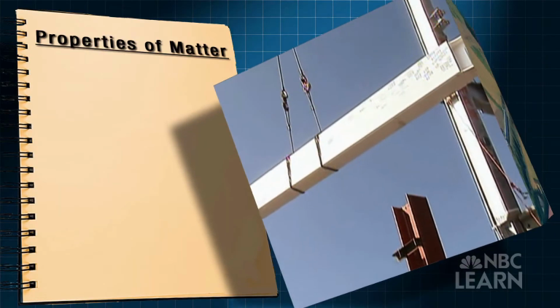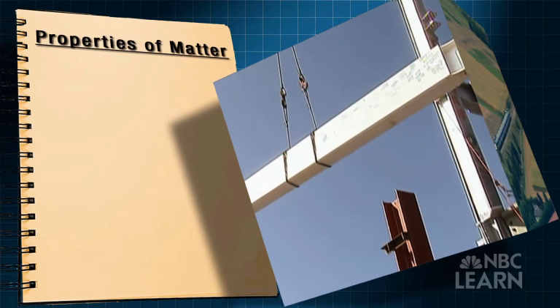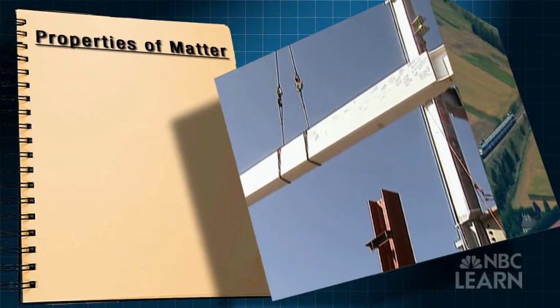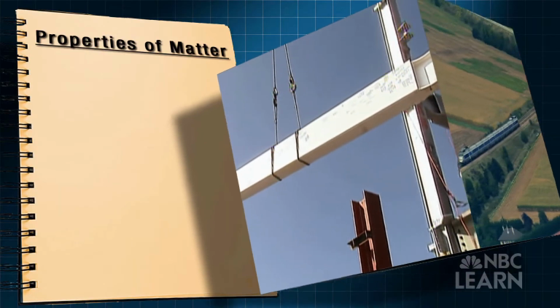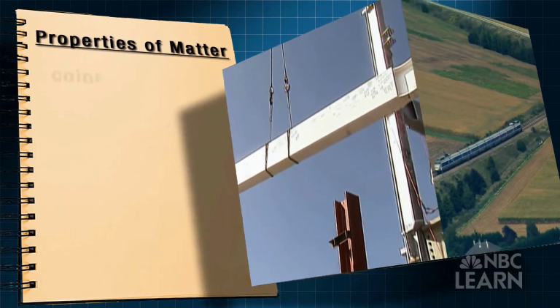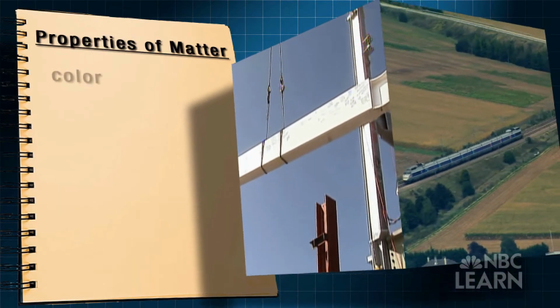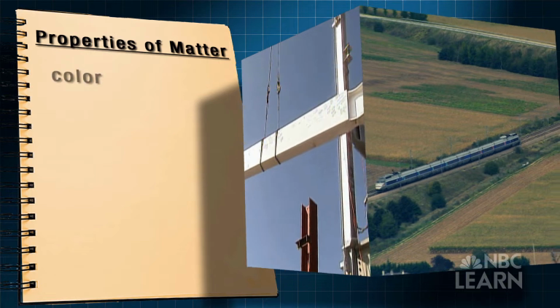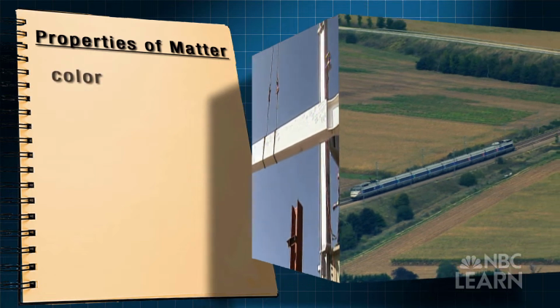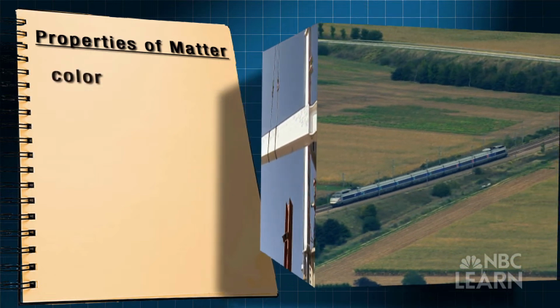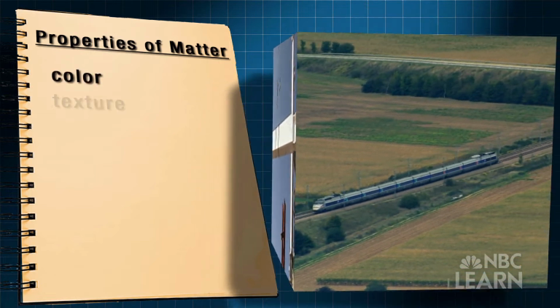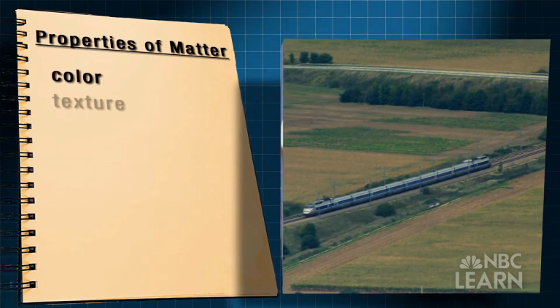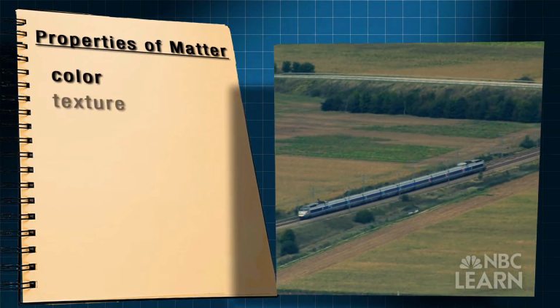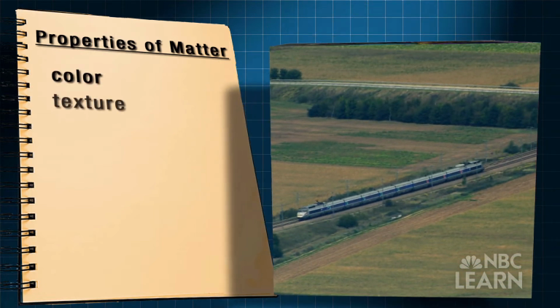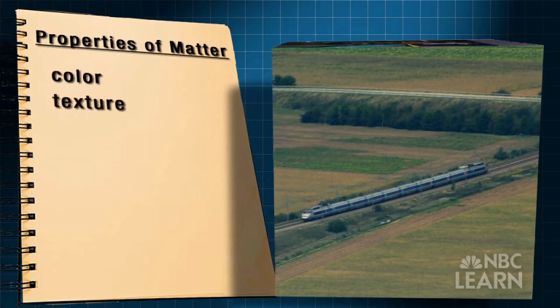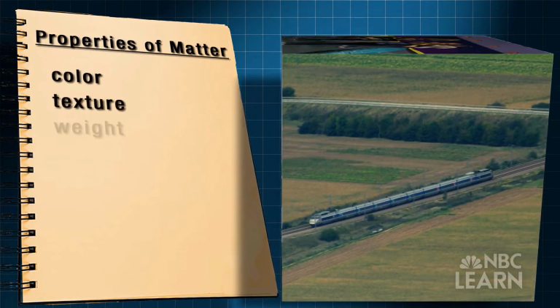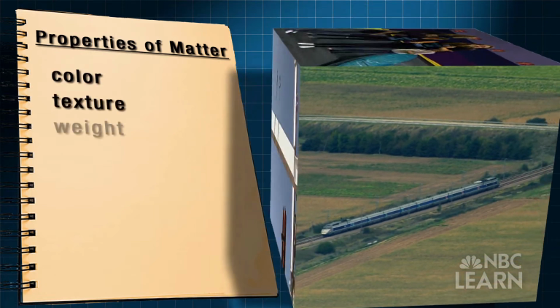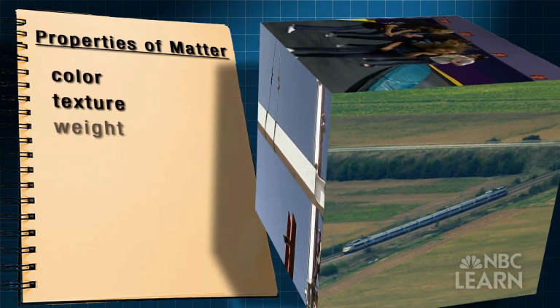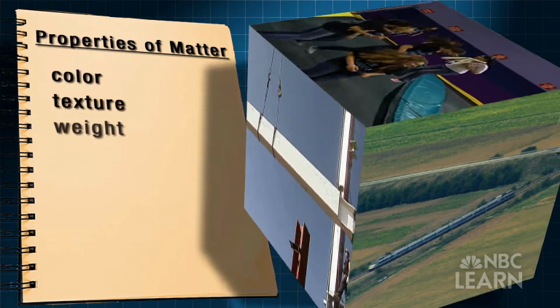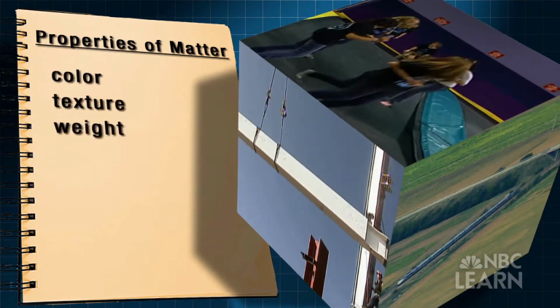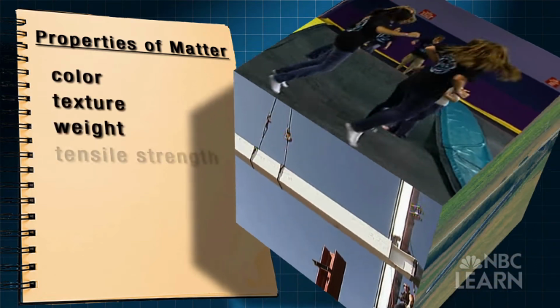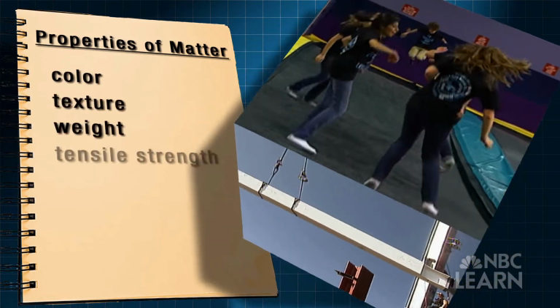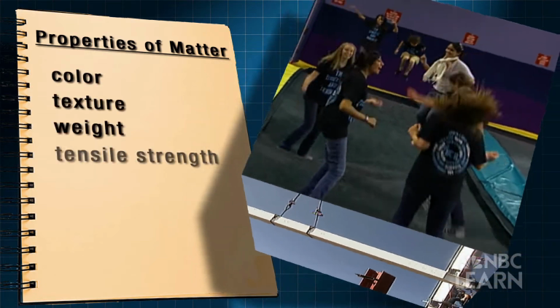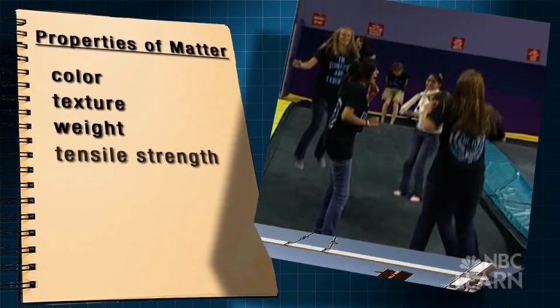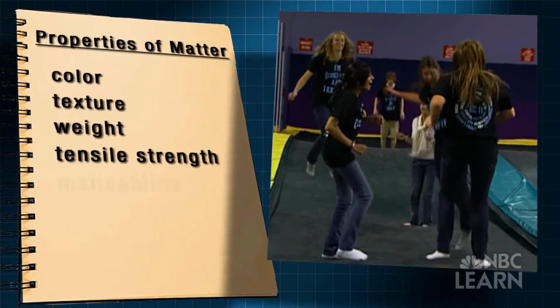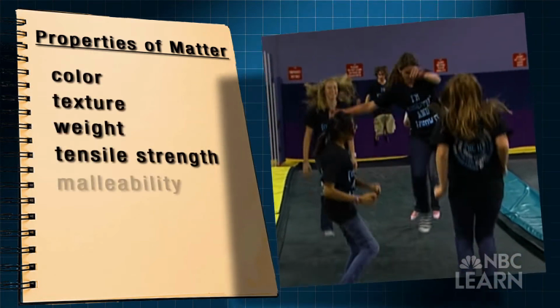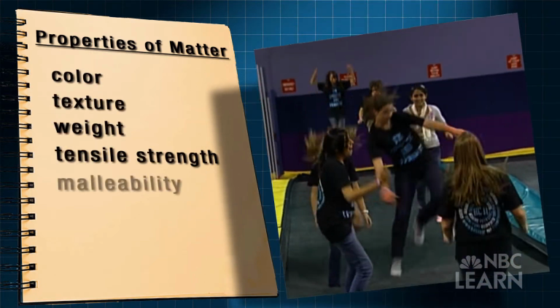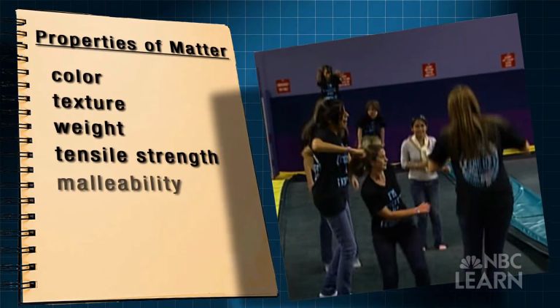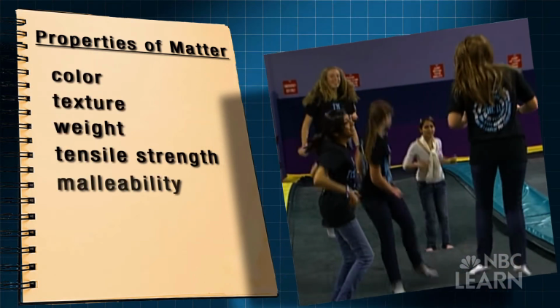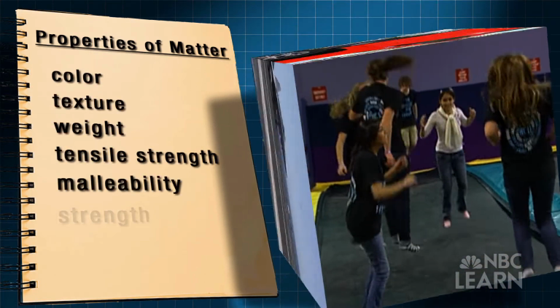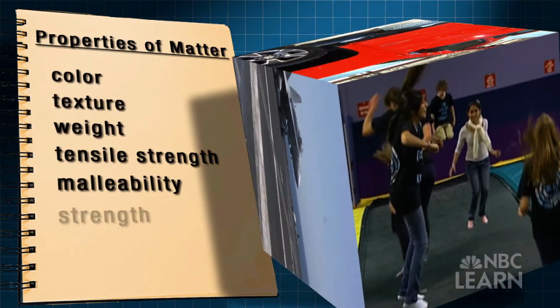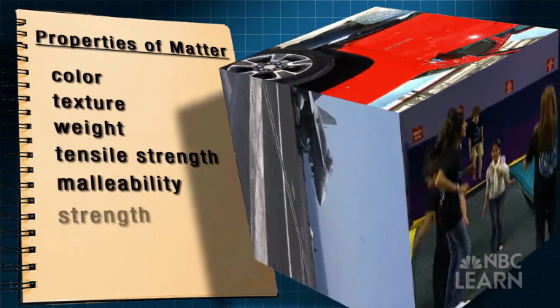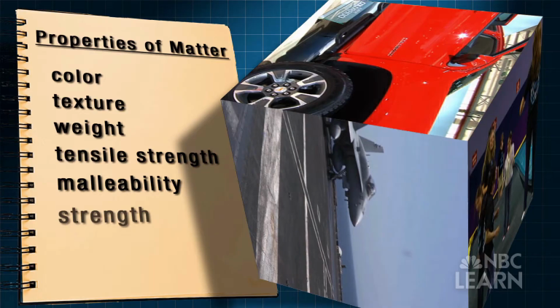So take a look around. Pick an object and describe five of its physical properties. Then ask yourself: what materials are giving them those characteristics?